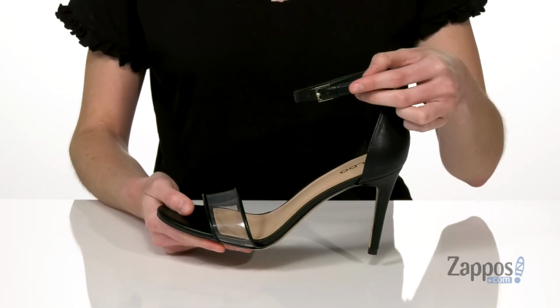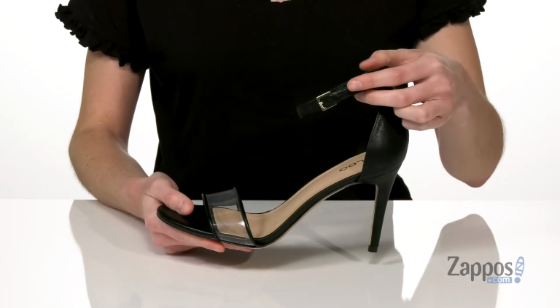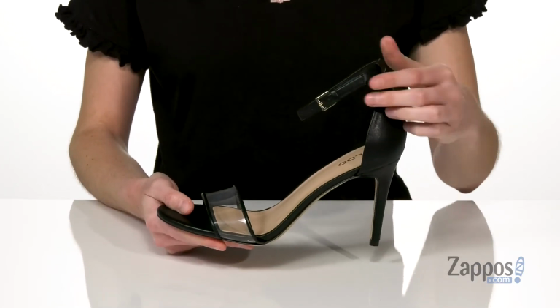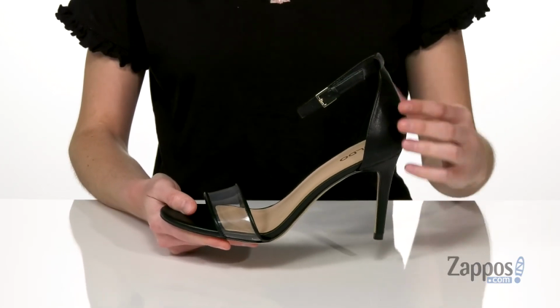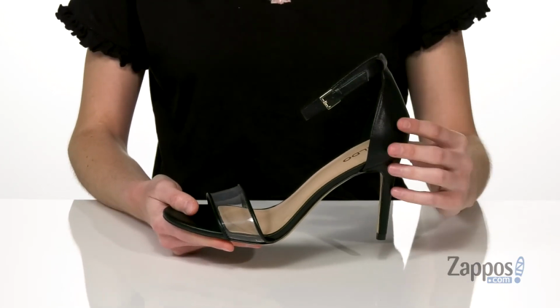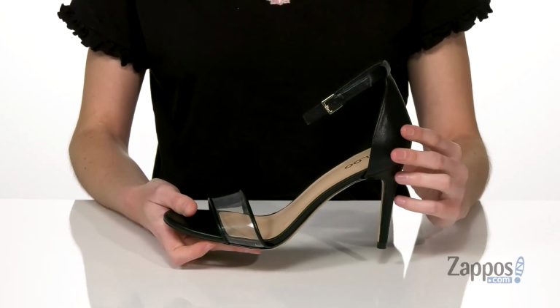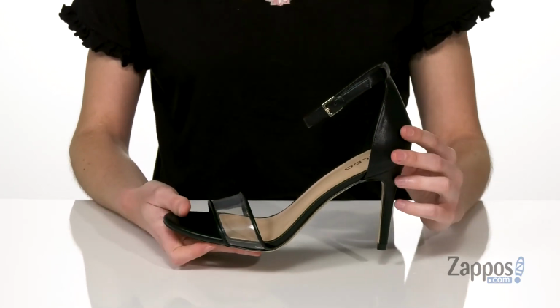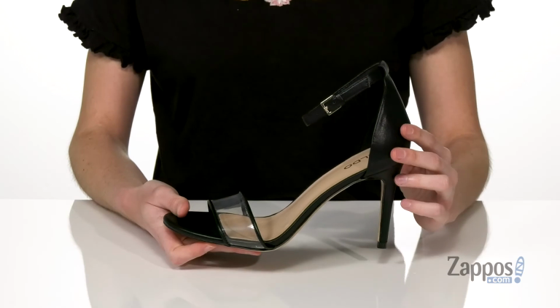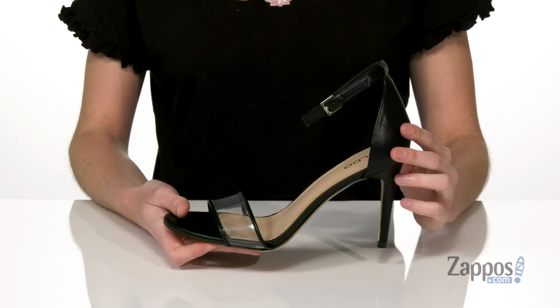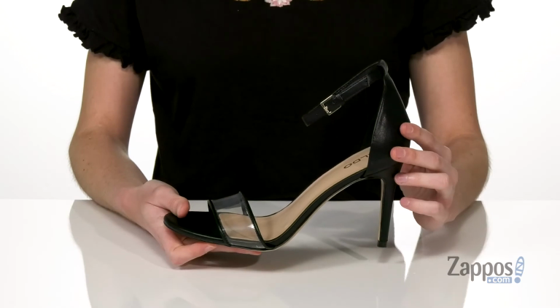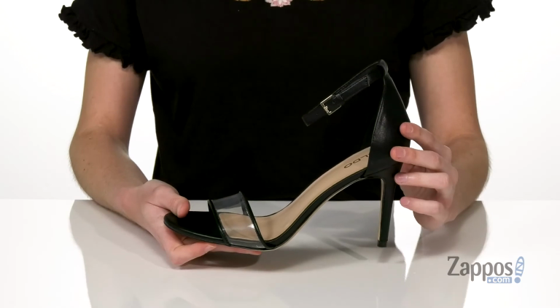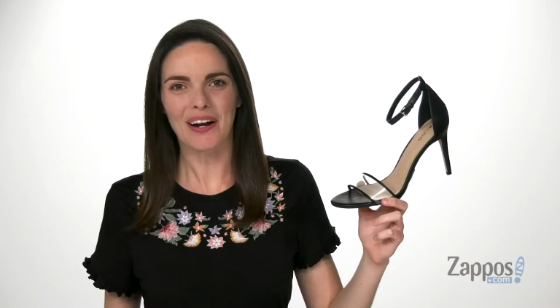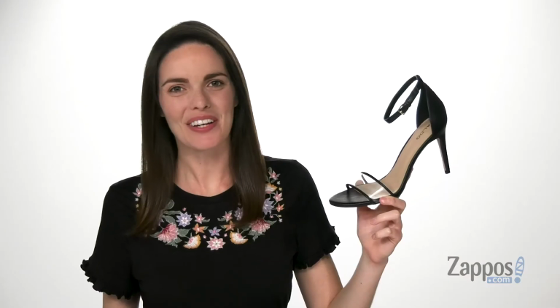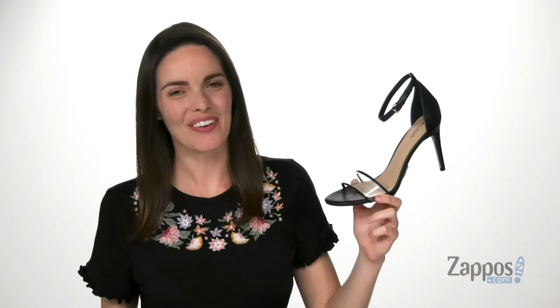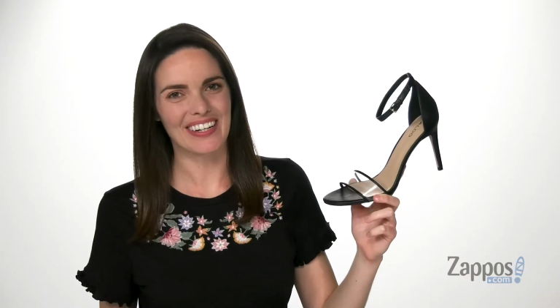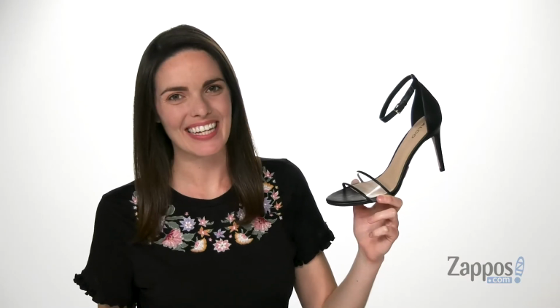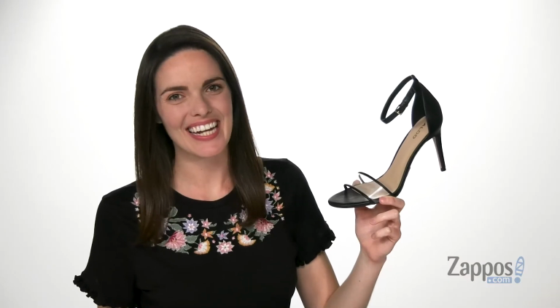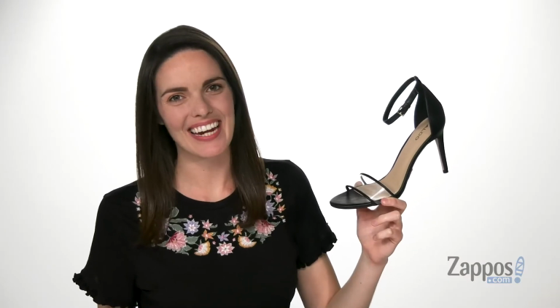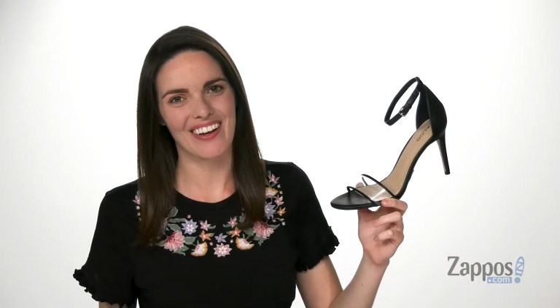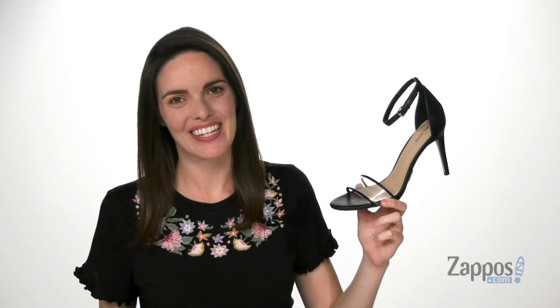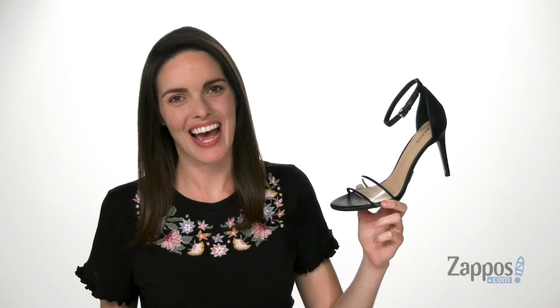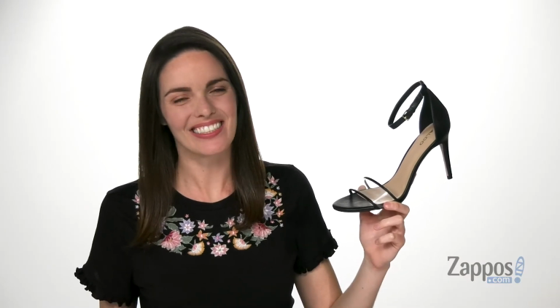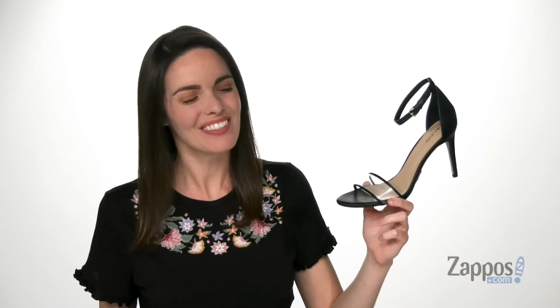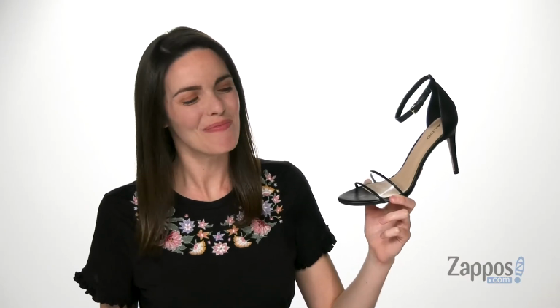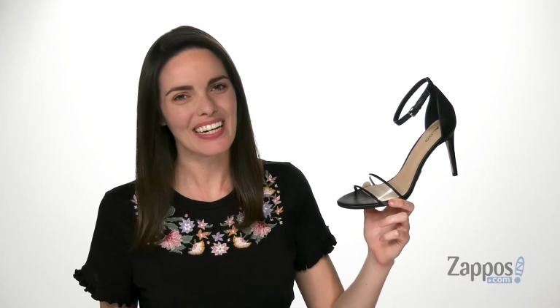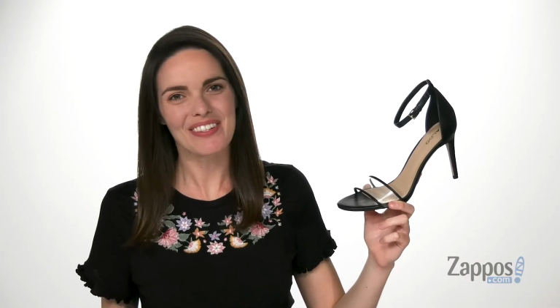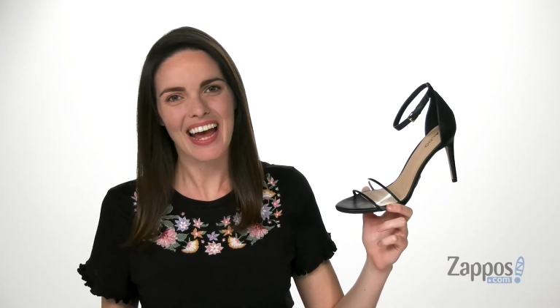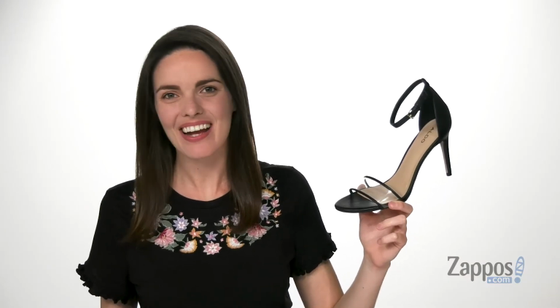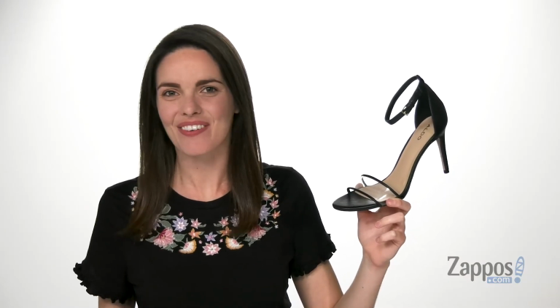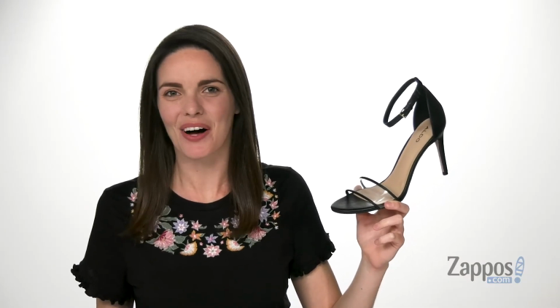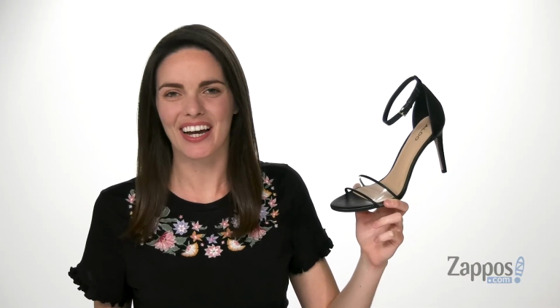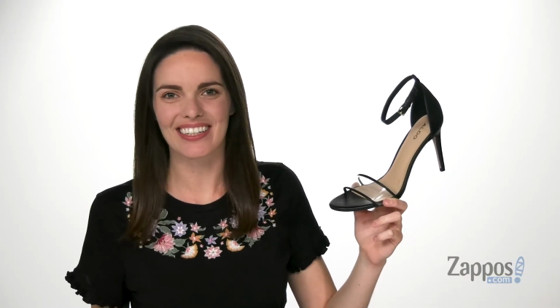The halo strap is also leather and there's an adjustable buckle at the side. Perfect for your next night out on the town. Pick it up today from Aldo.